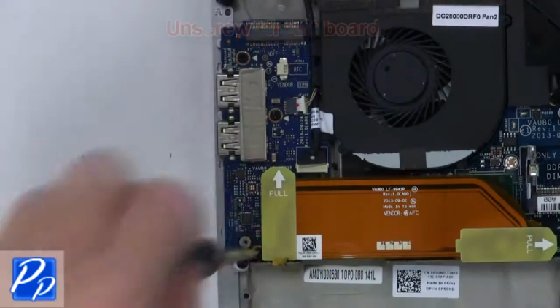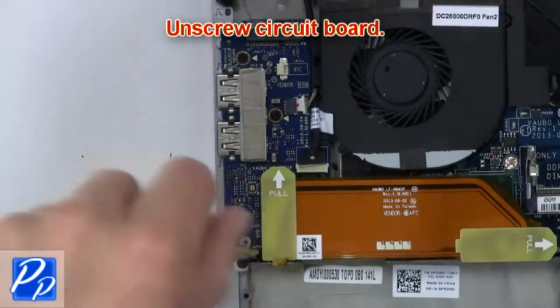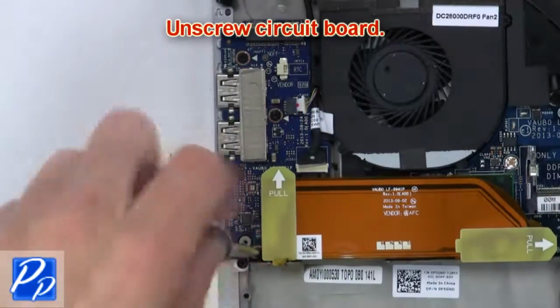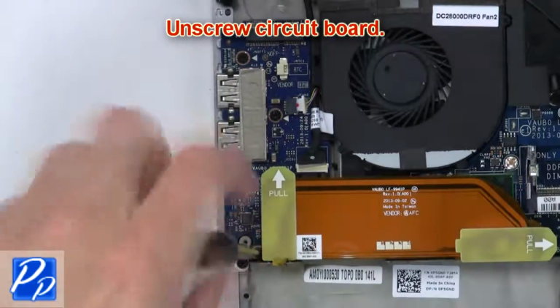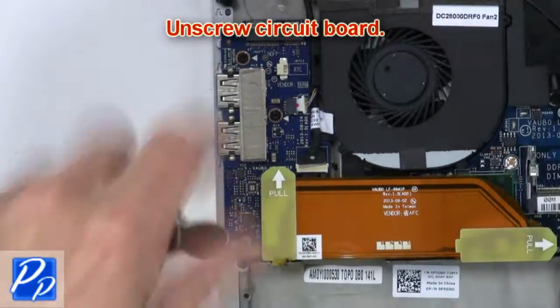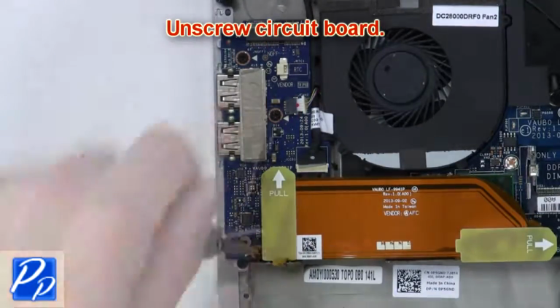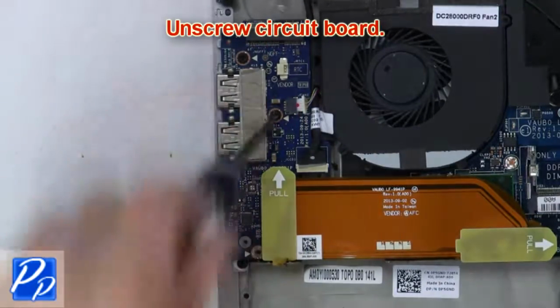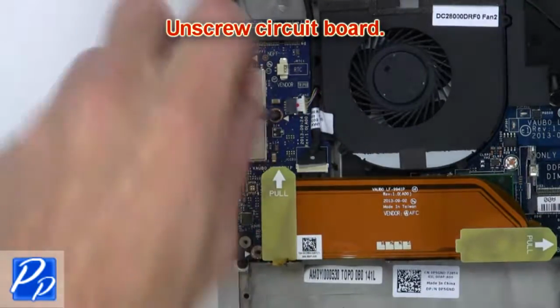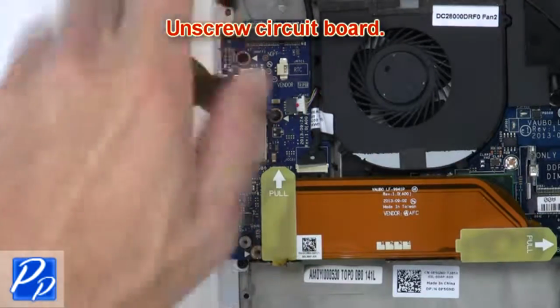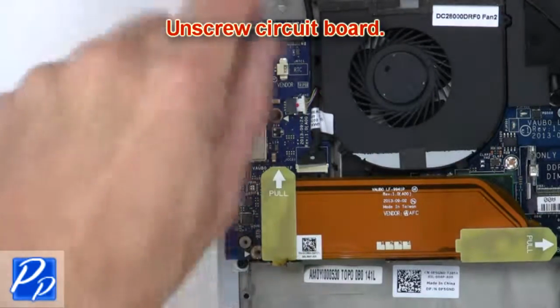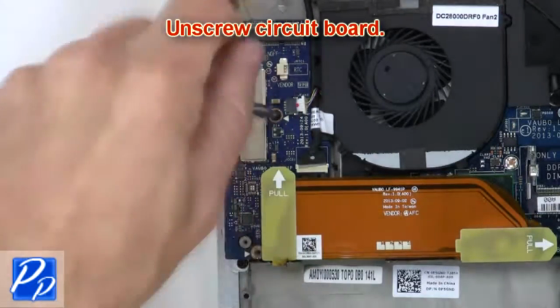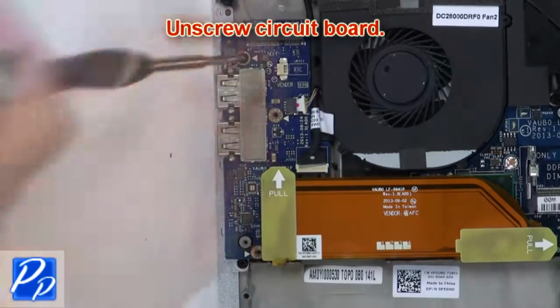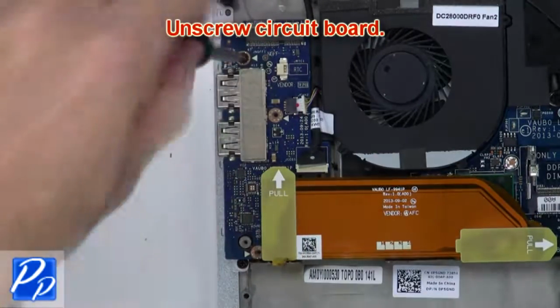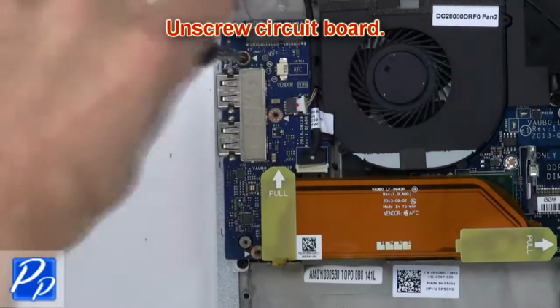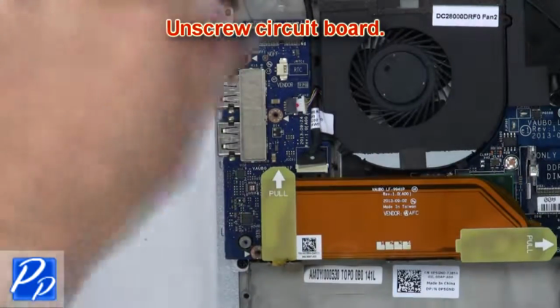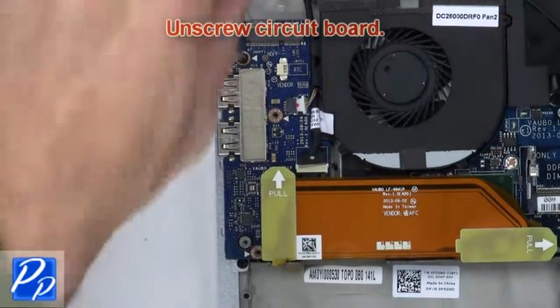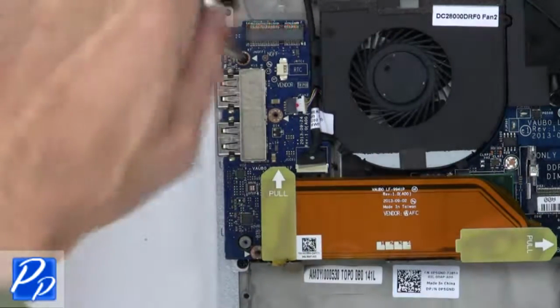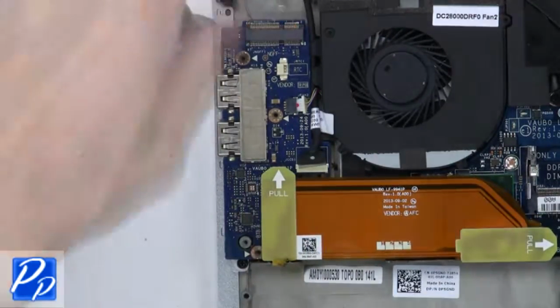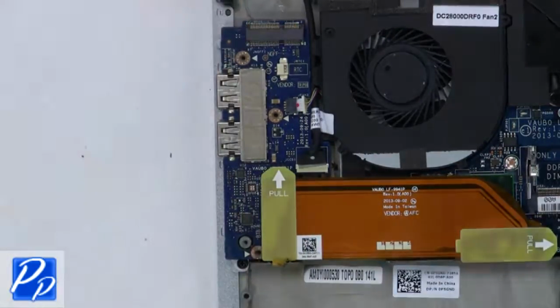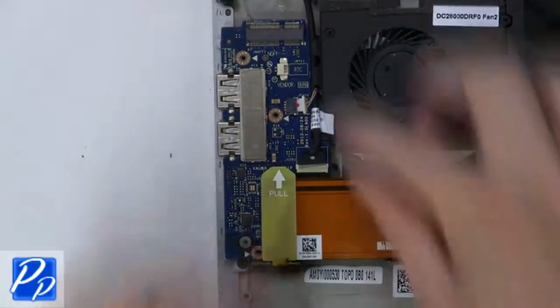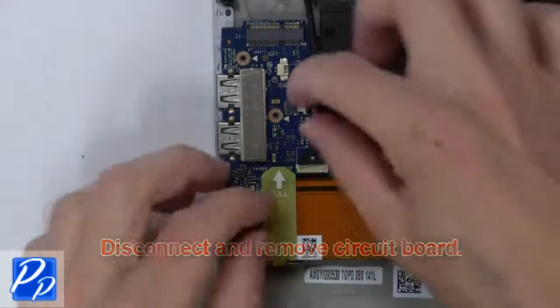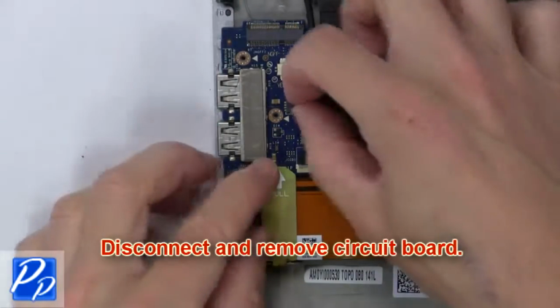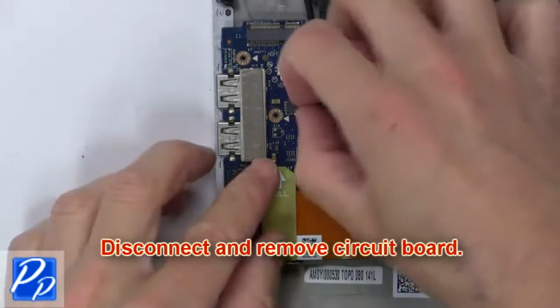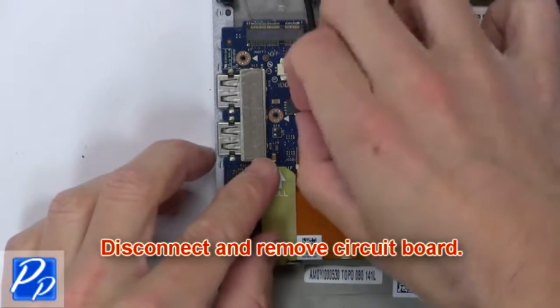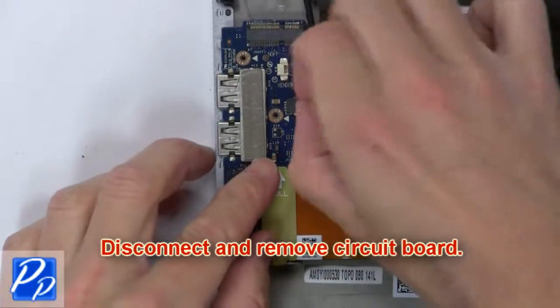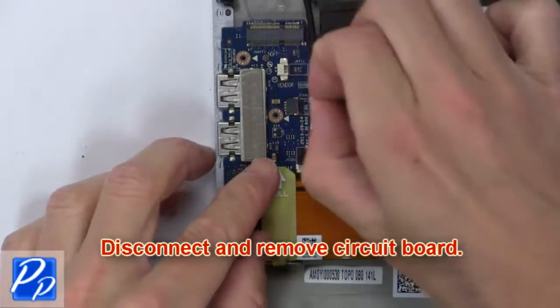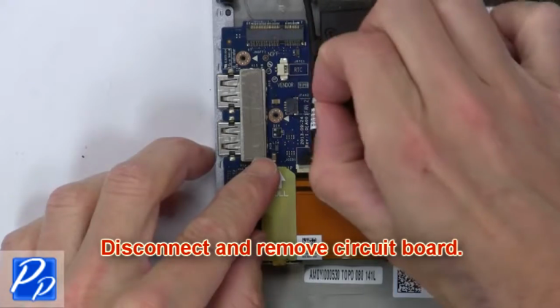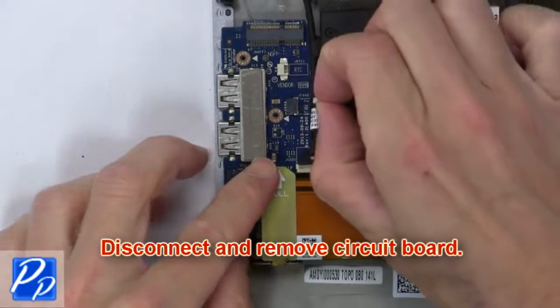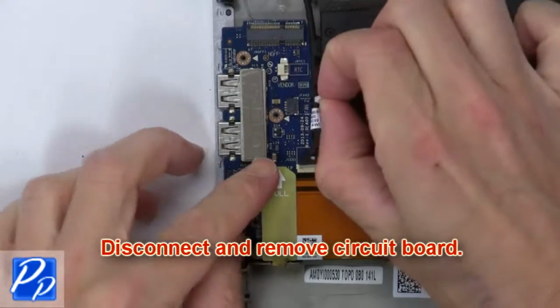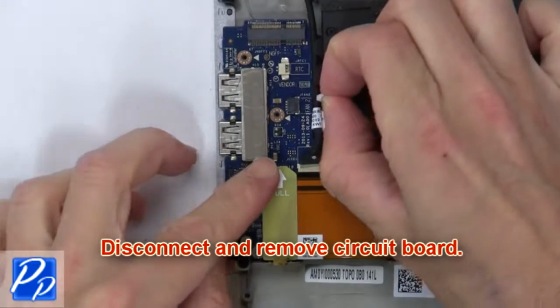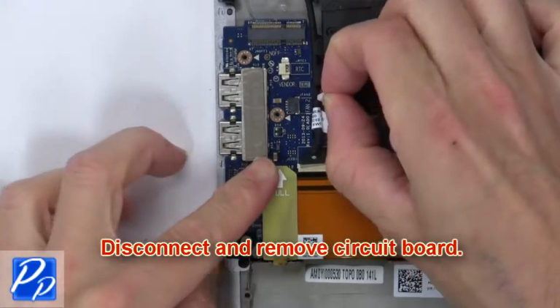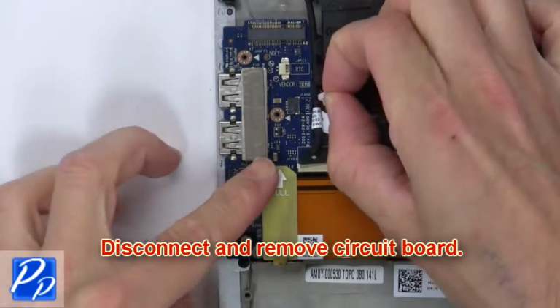Then unscrew the circuit board. Now disconnect and remove the circuit board.